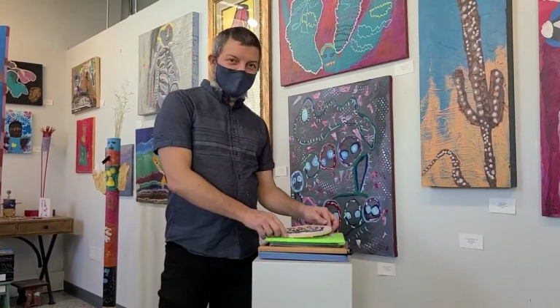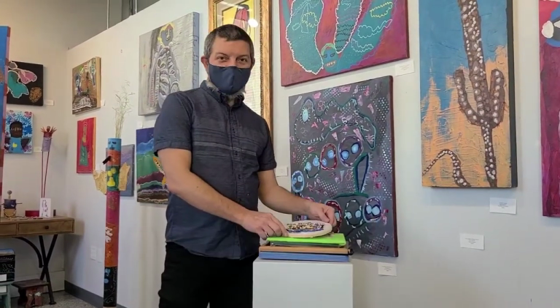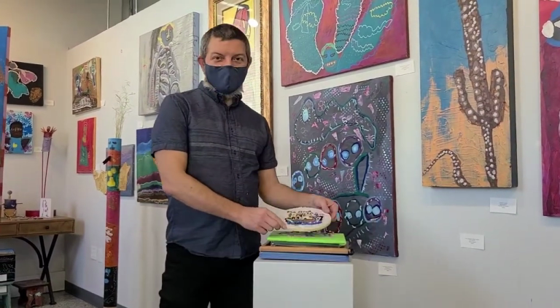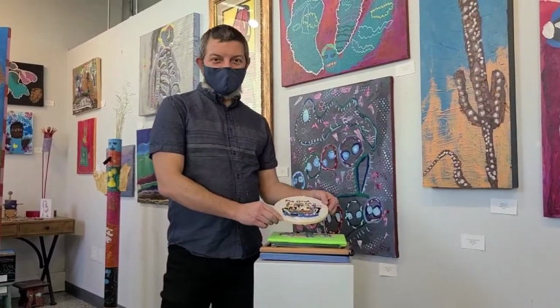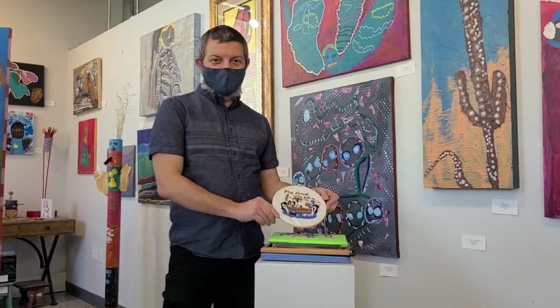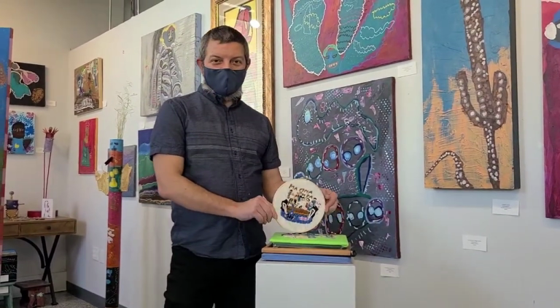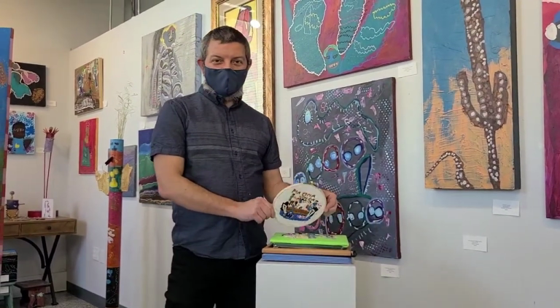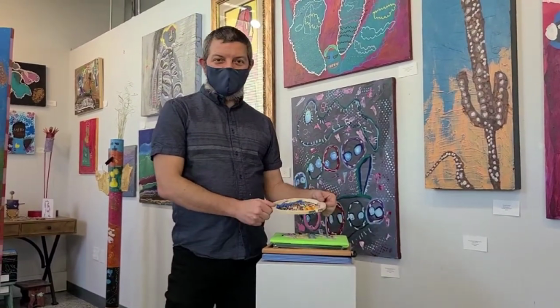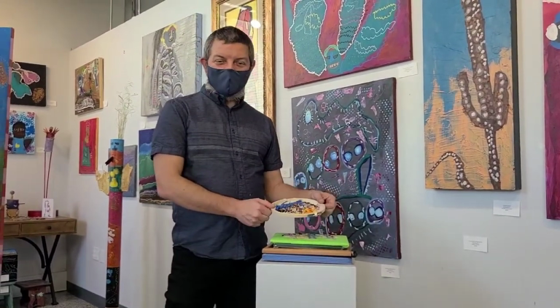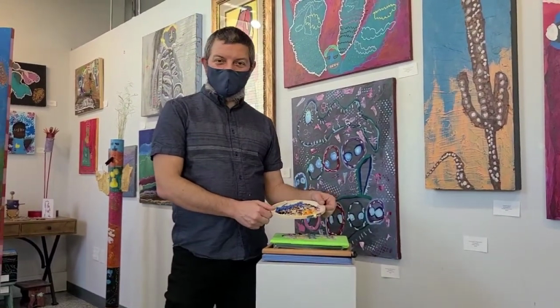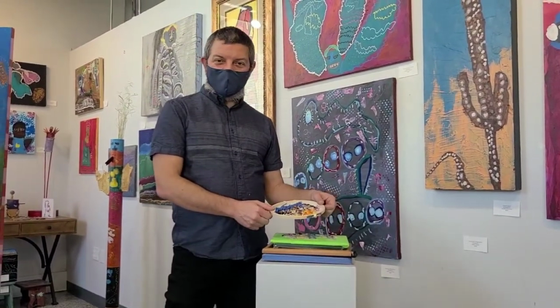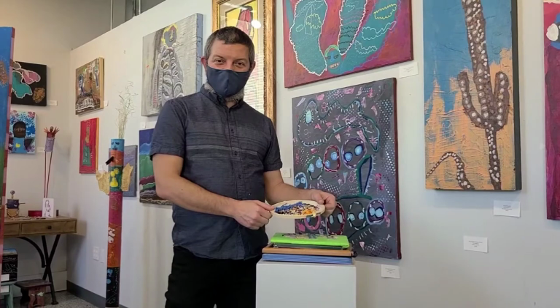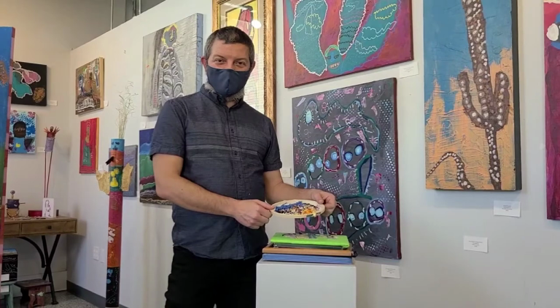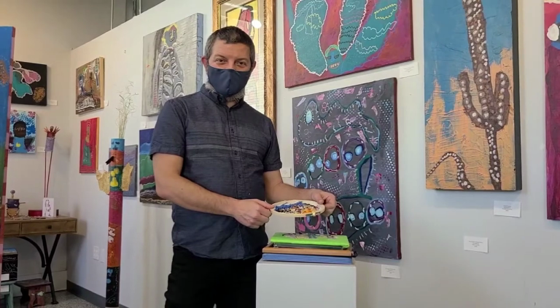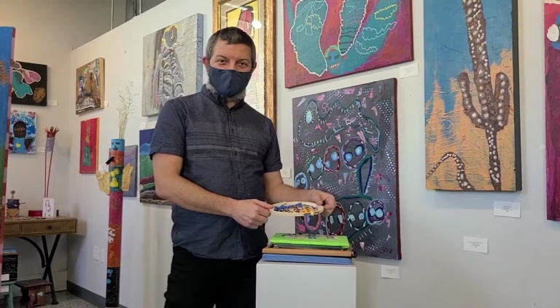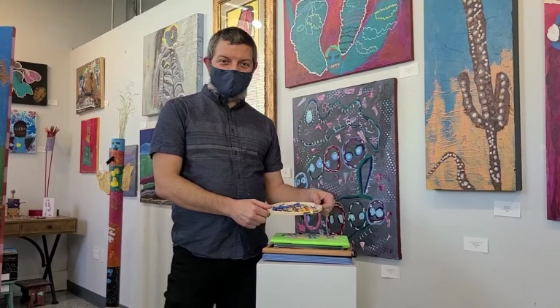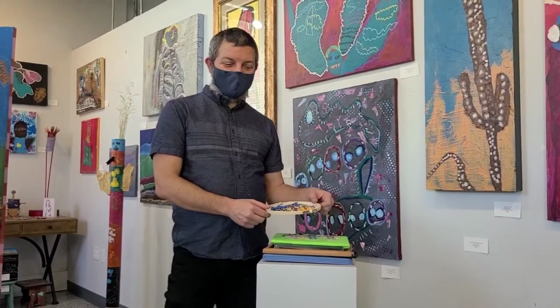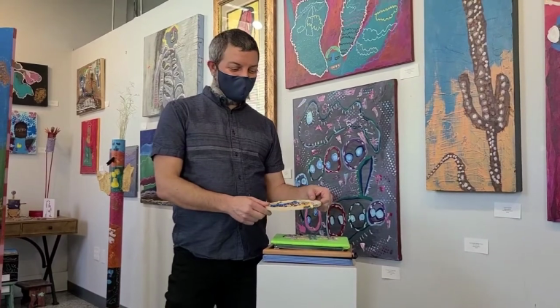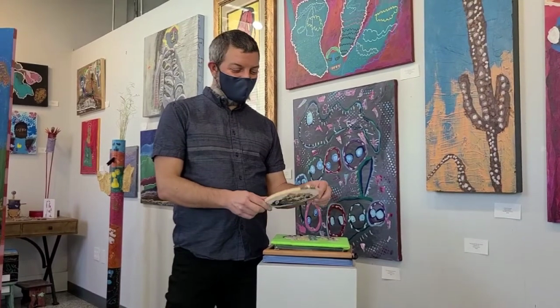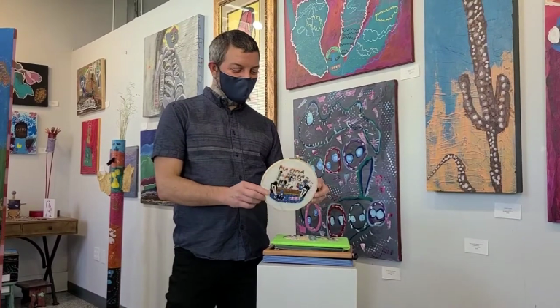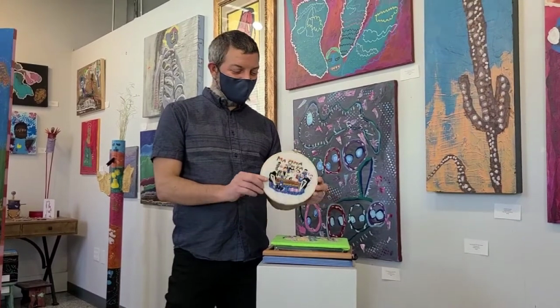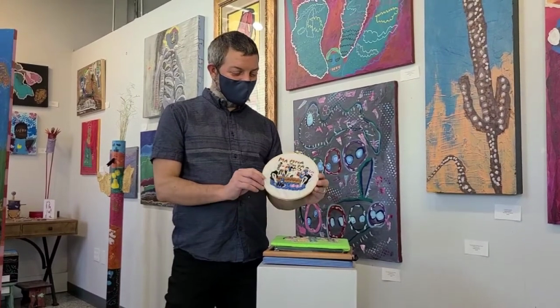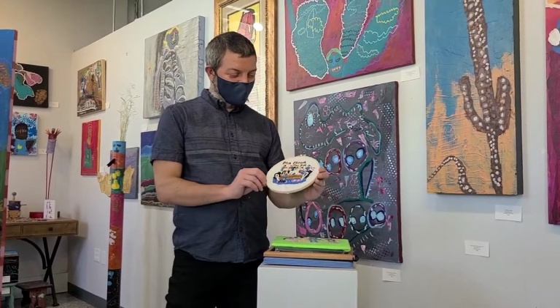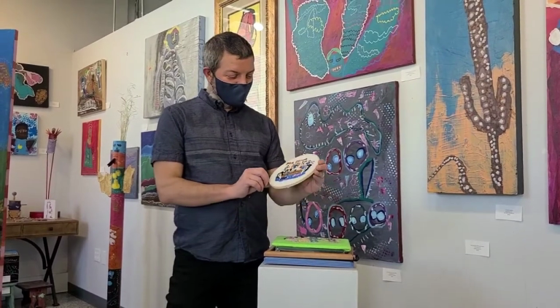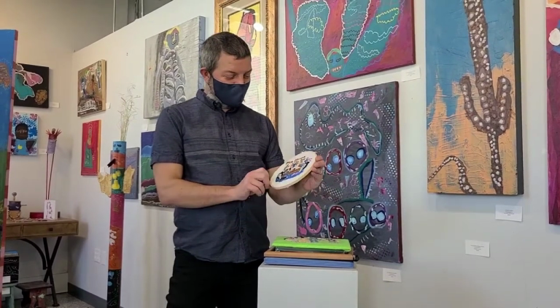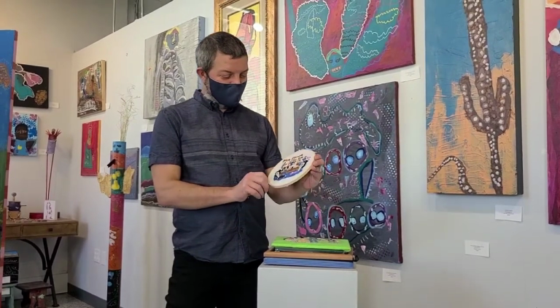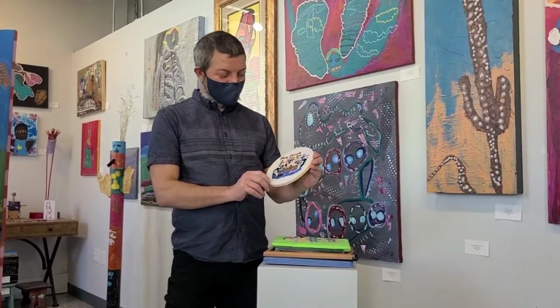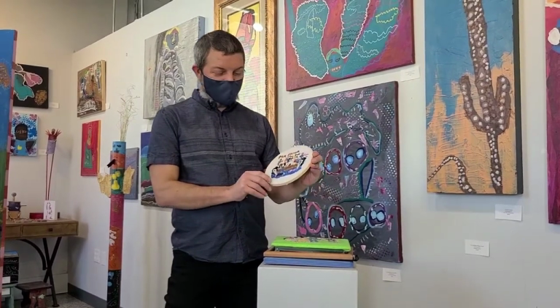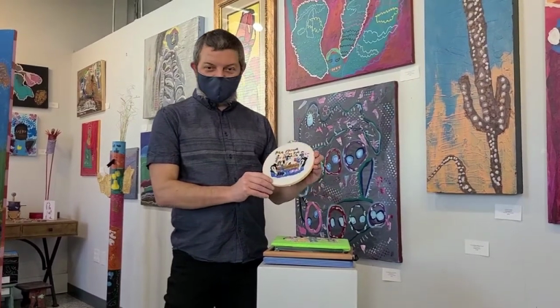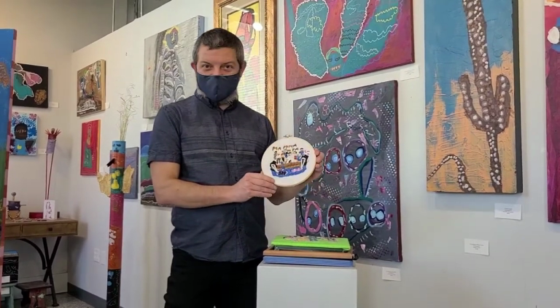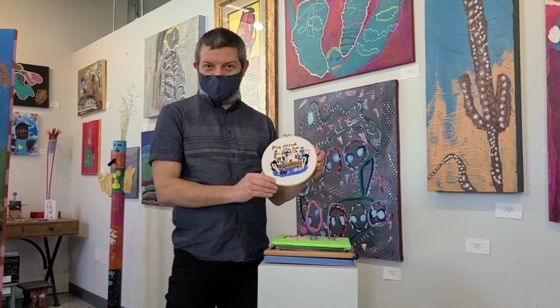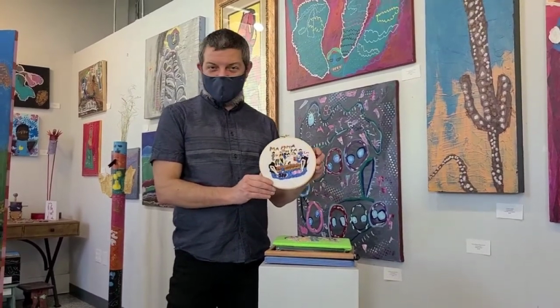Hello, everybody. Welcome to Creative Play once again. Today we're going to talk about the art of Chris C.